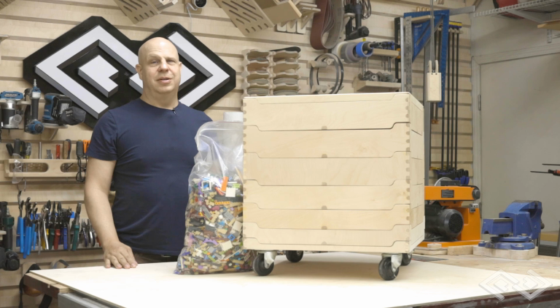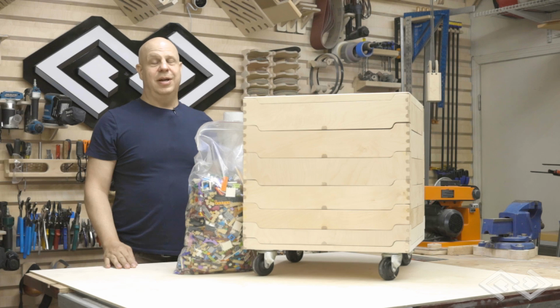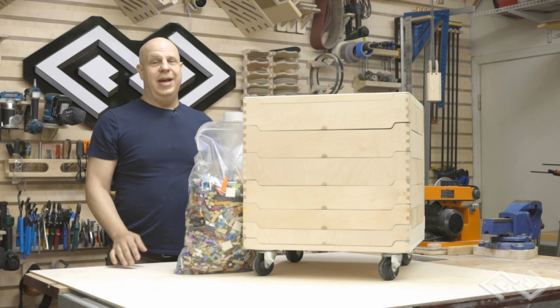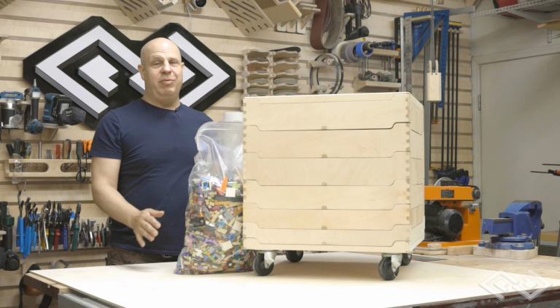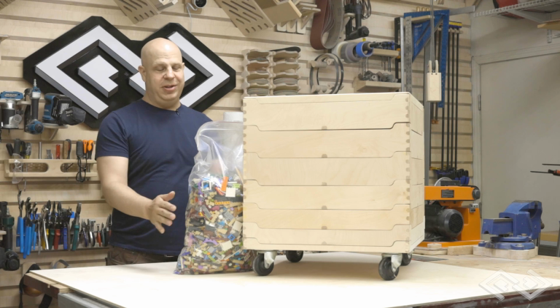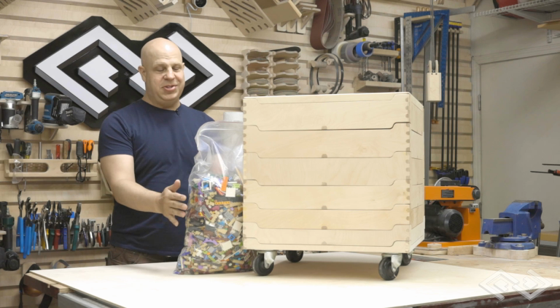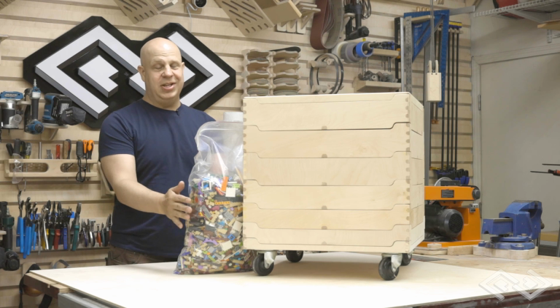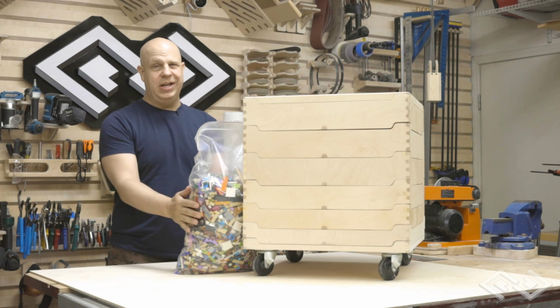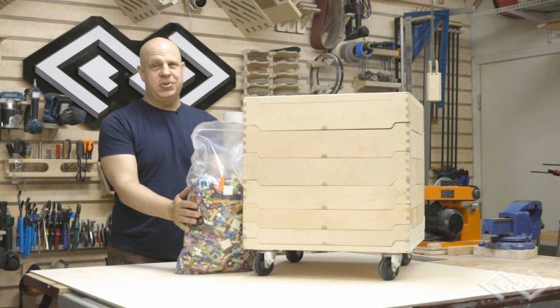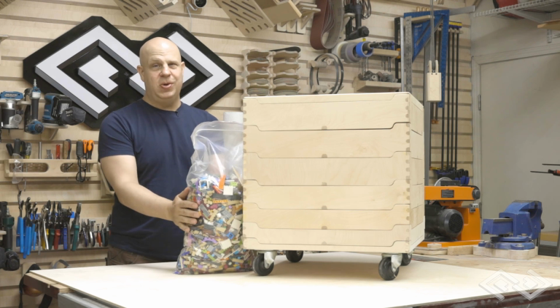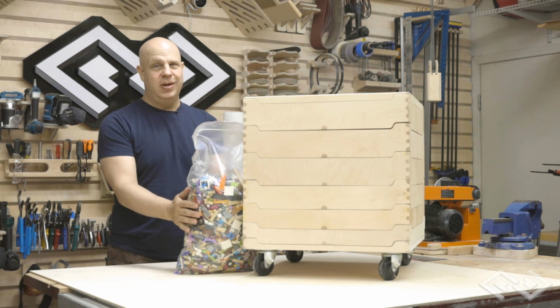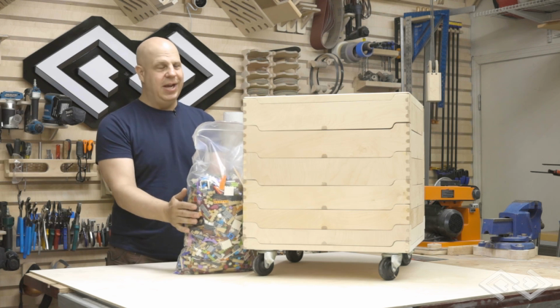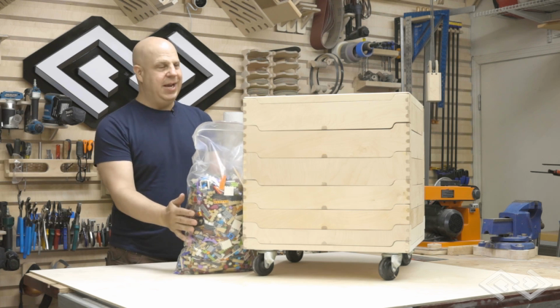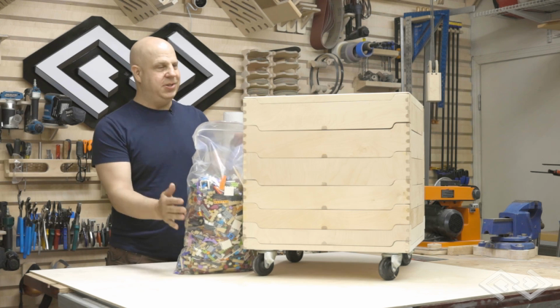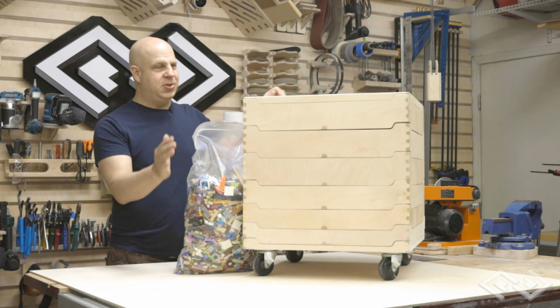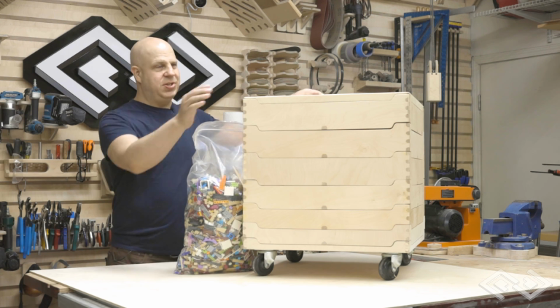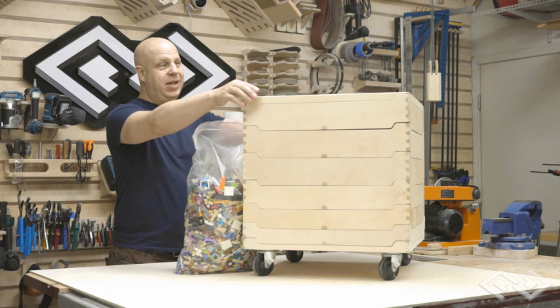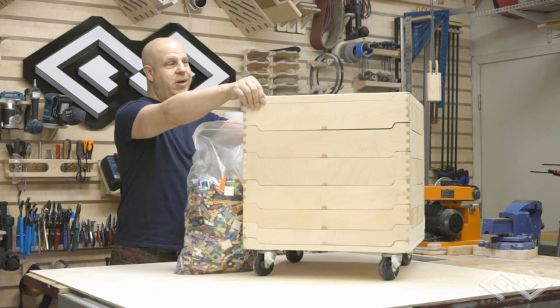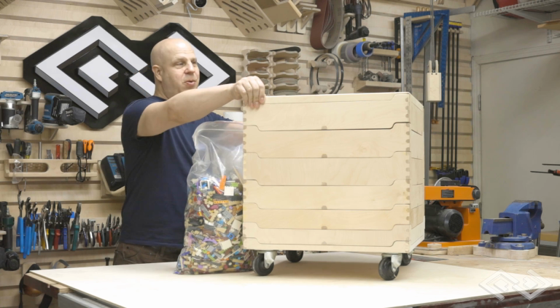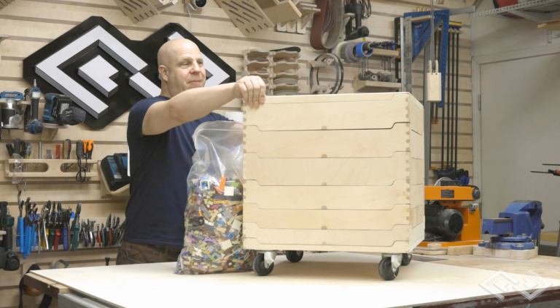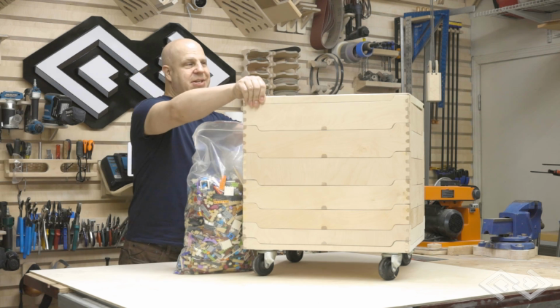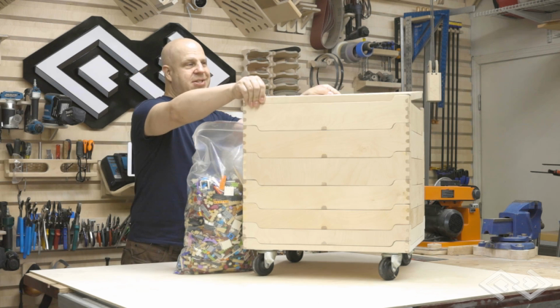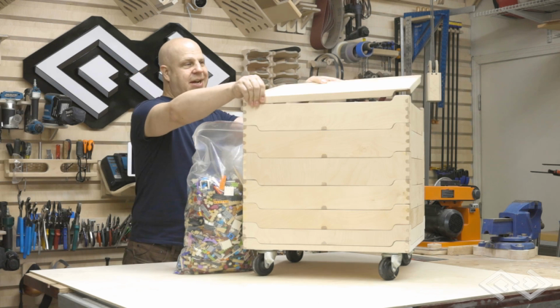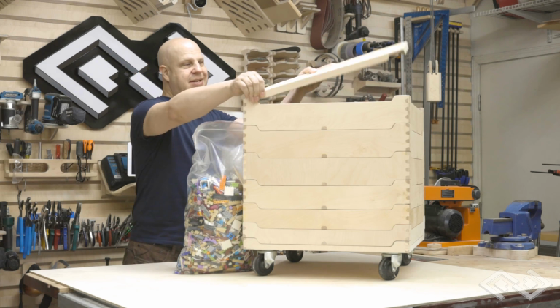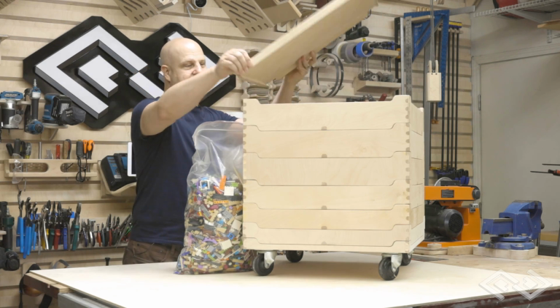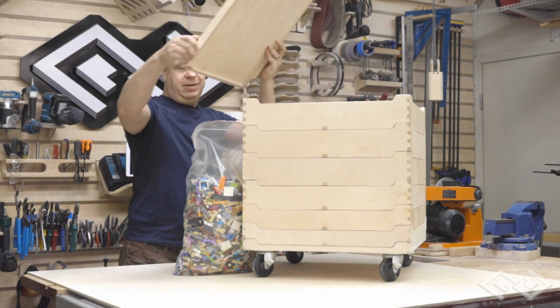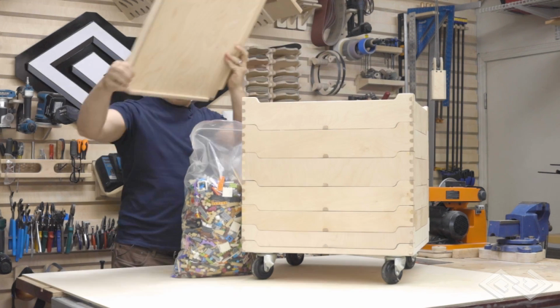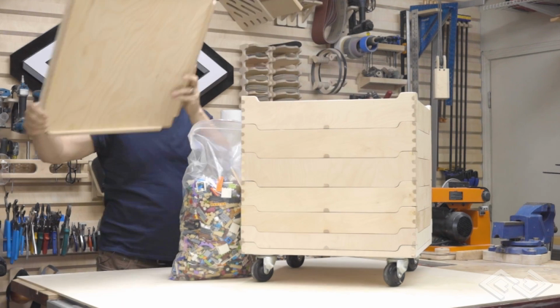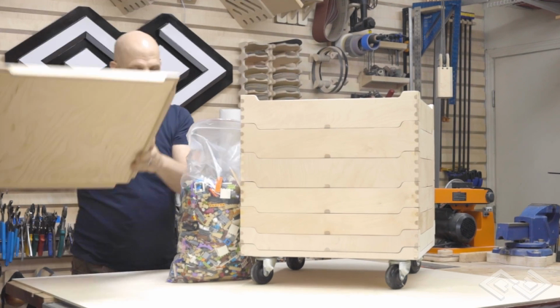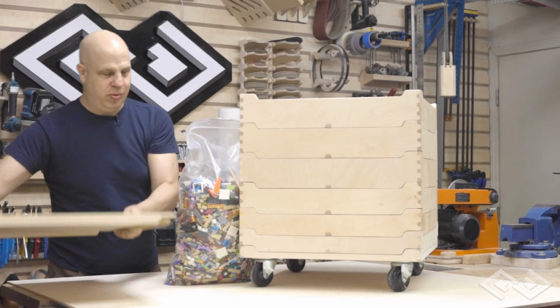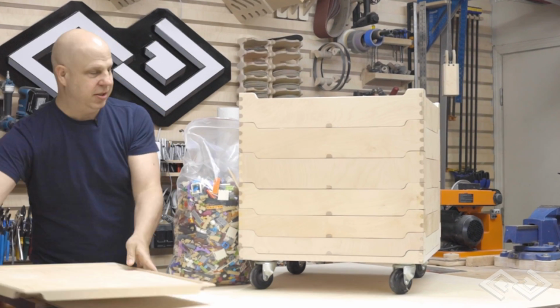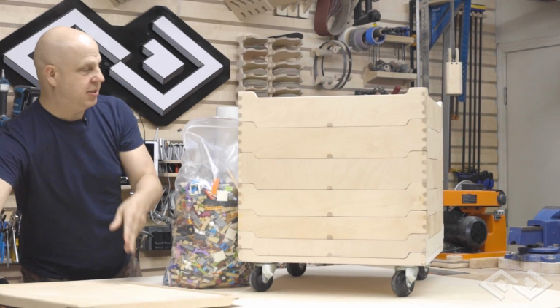Hey everybody, this is a Lego sorter and it sorts Lego by size. Let me show you how it works.